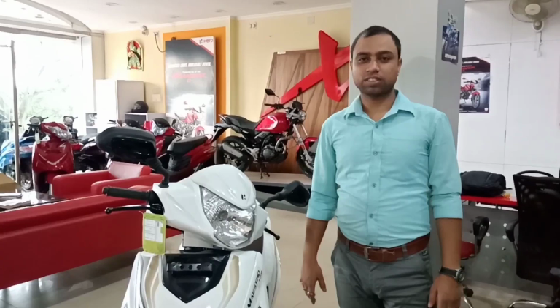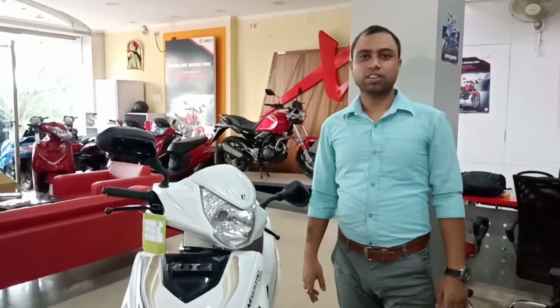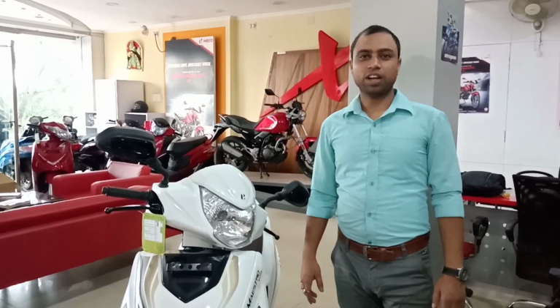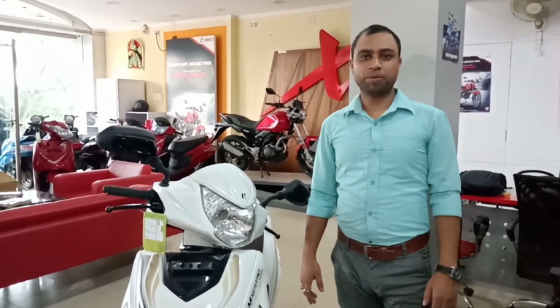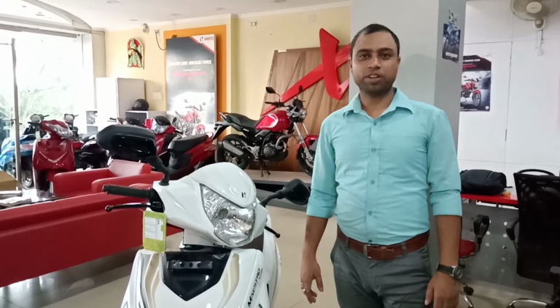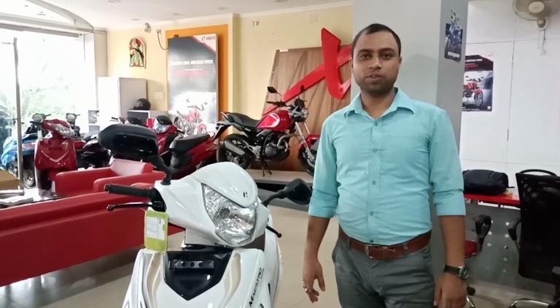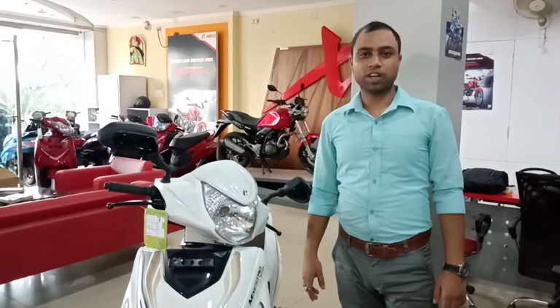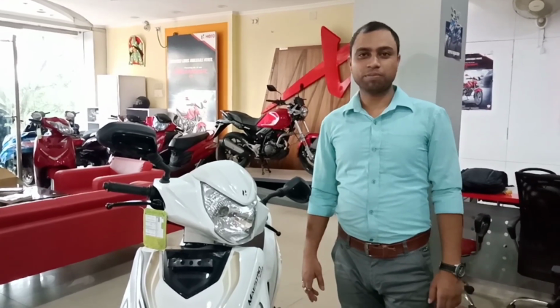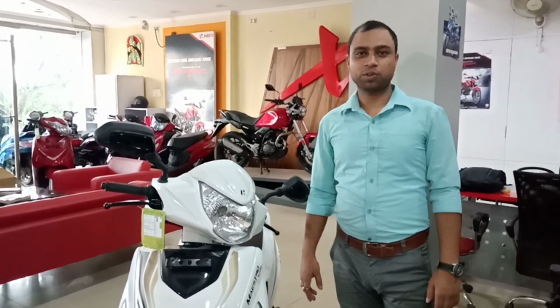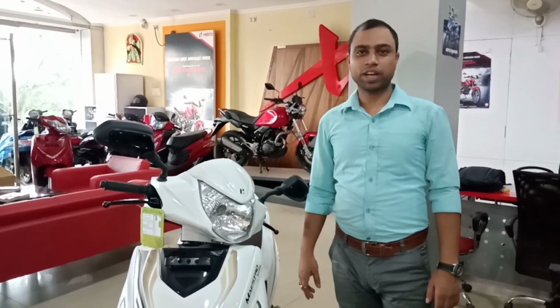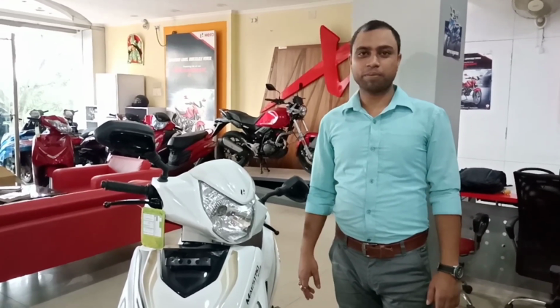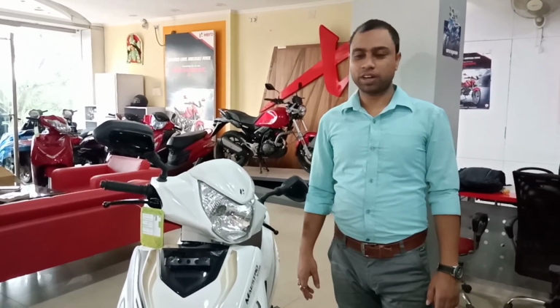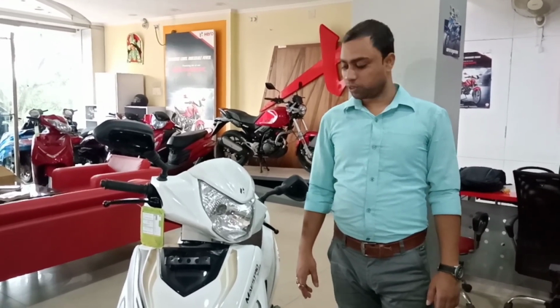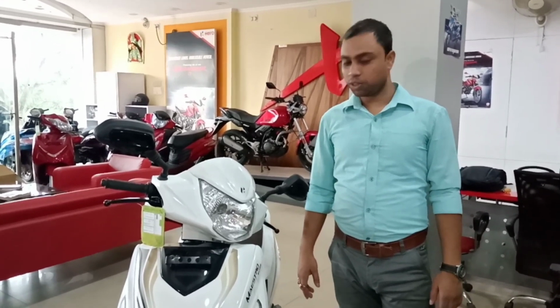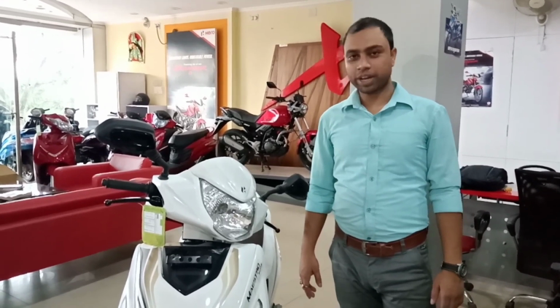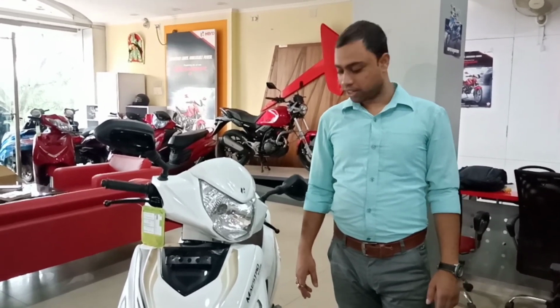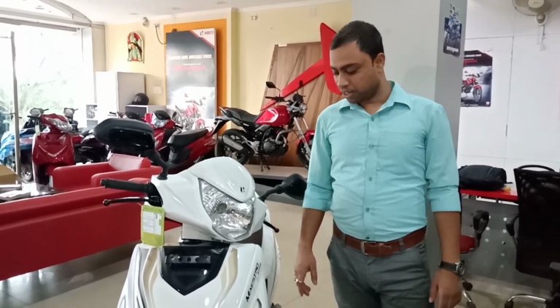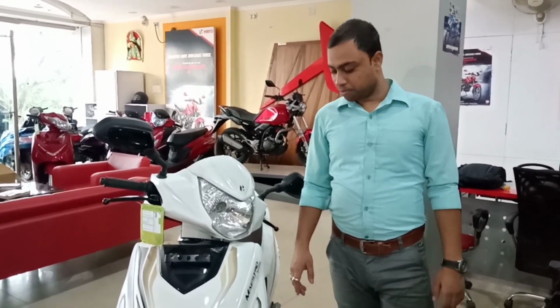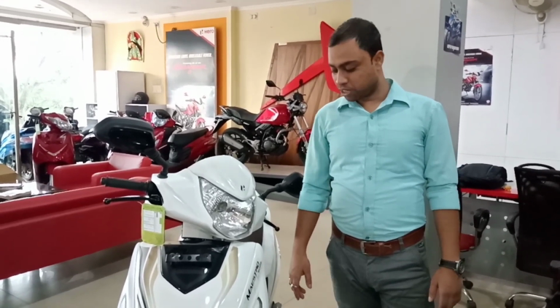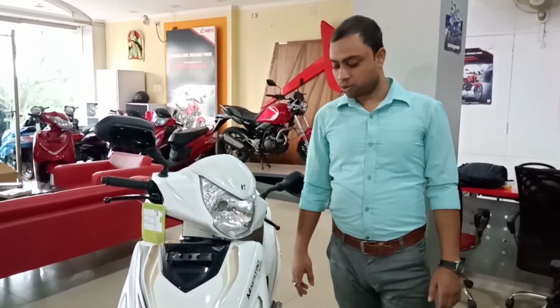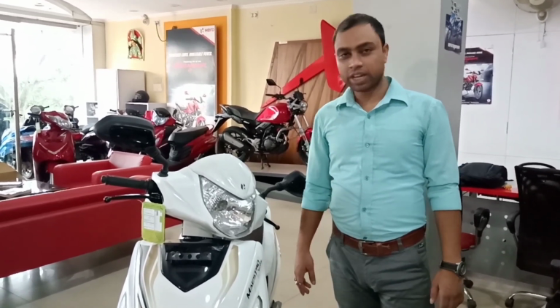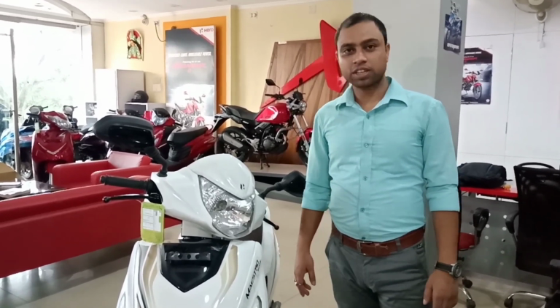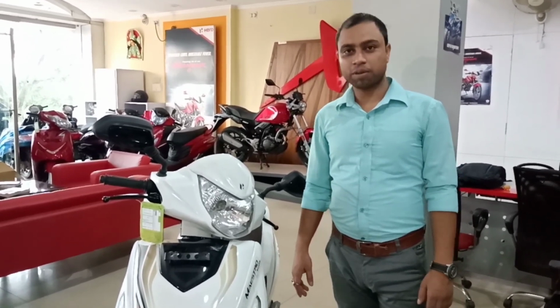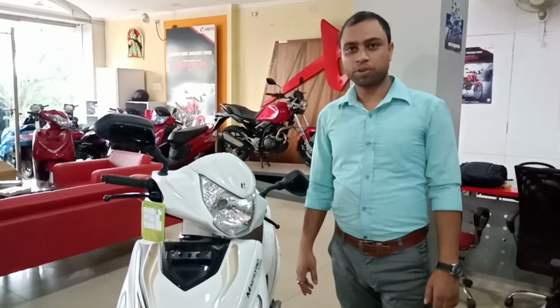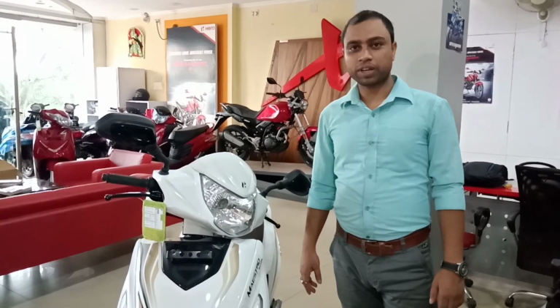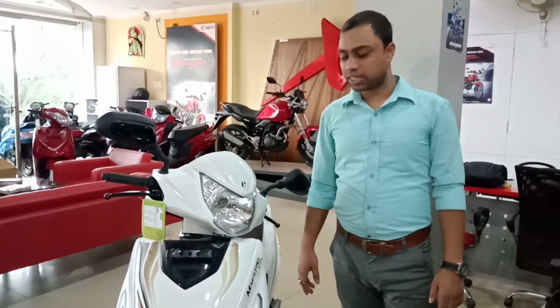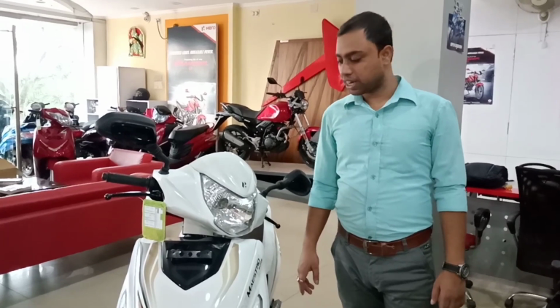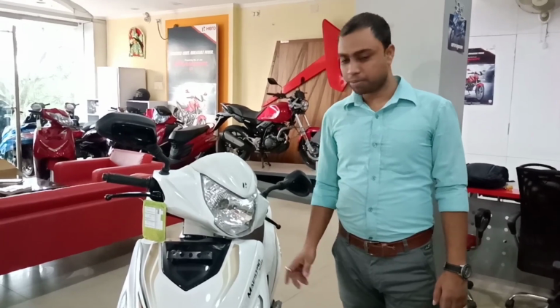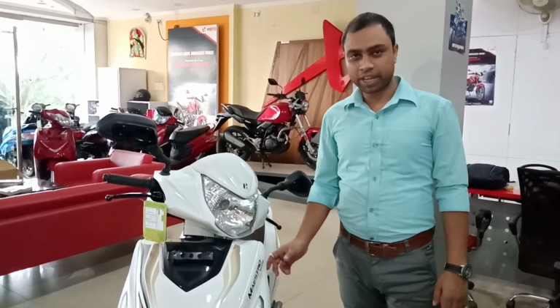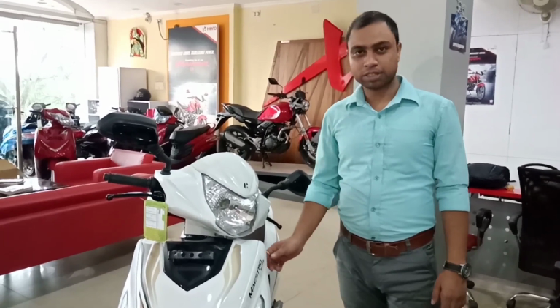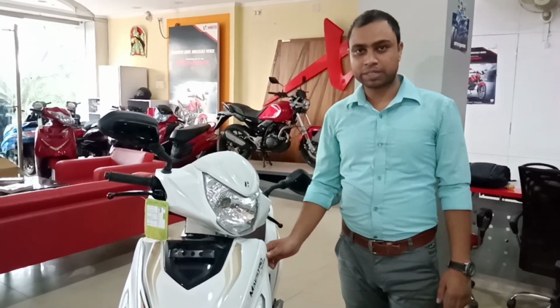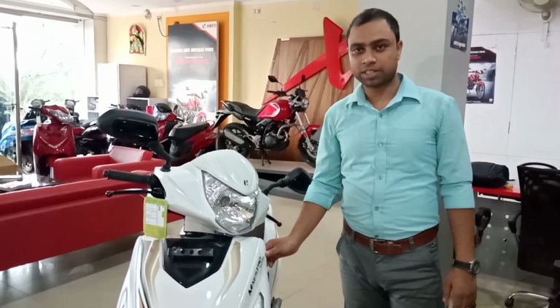Hello everybody, welcome. Today I come here with the Hero Maxtro Edge Demo. You can see here the bike specification.